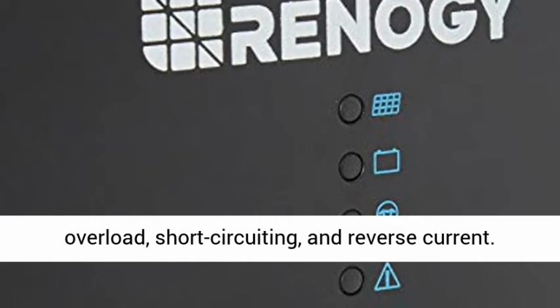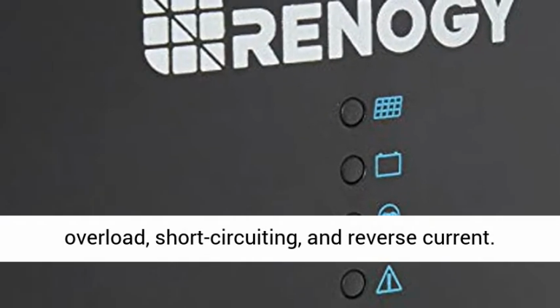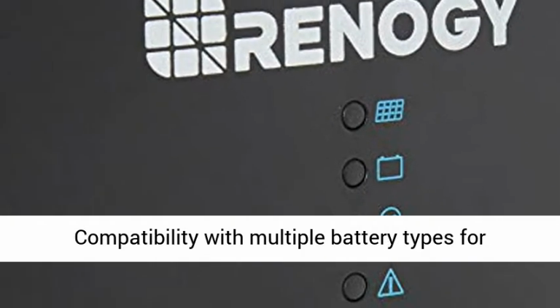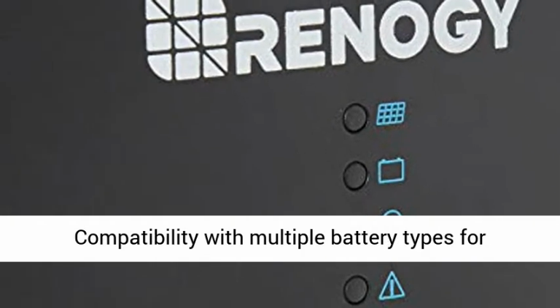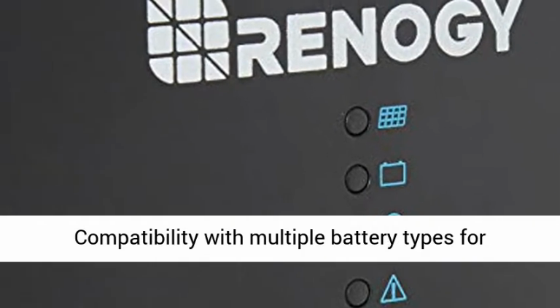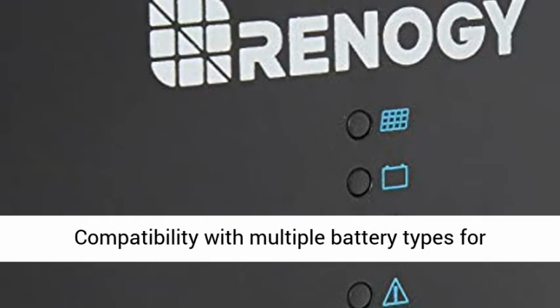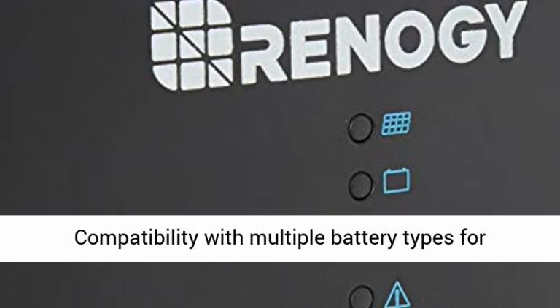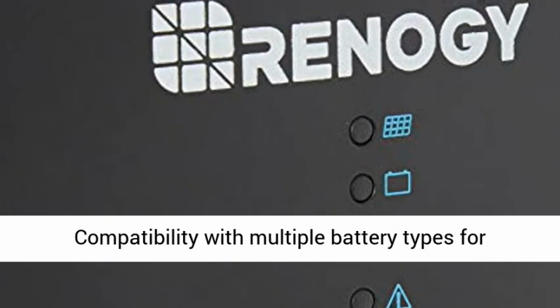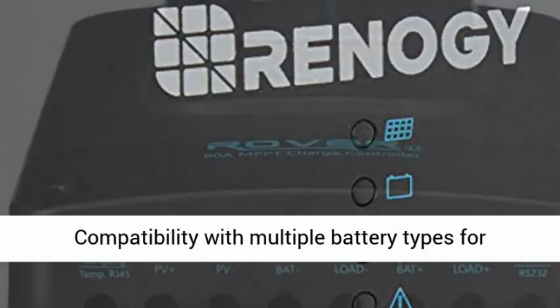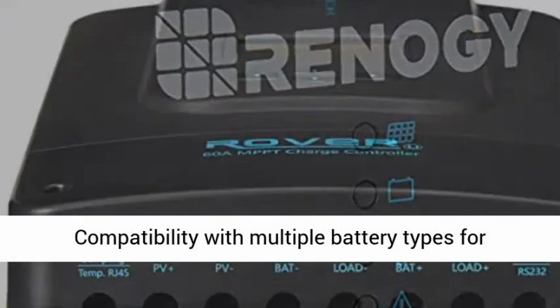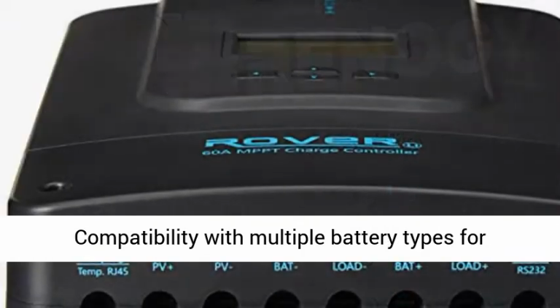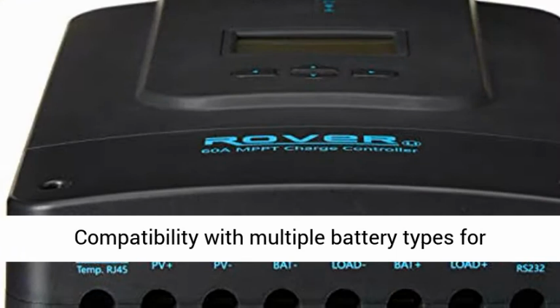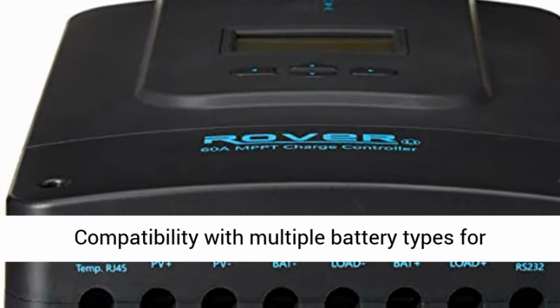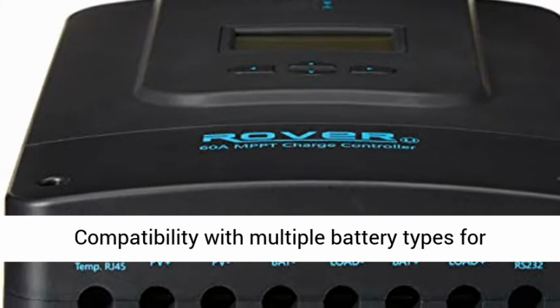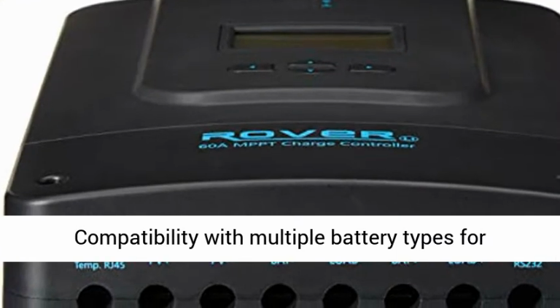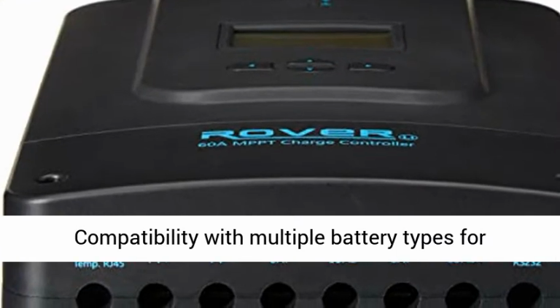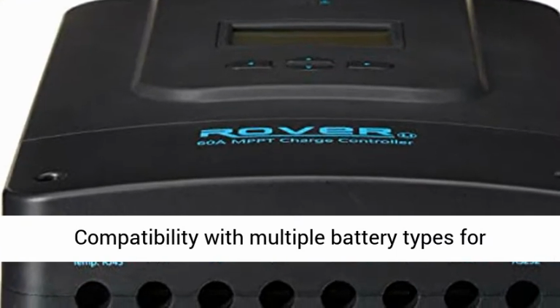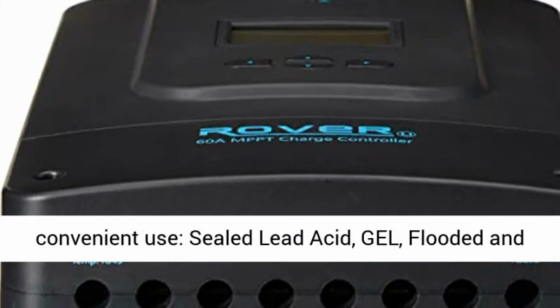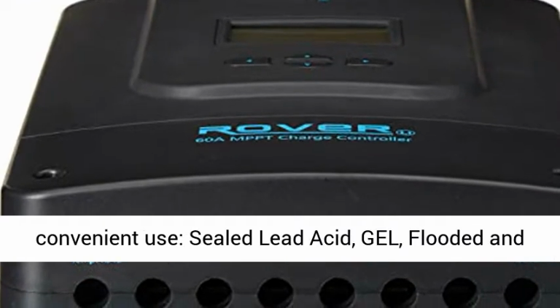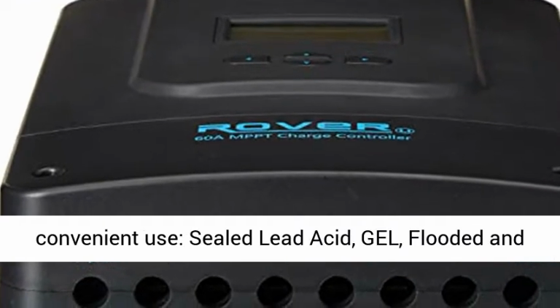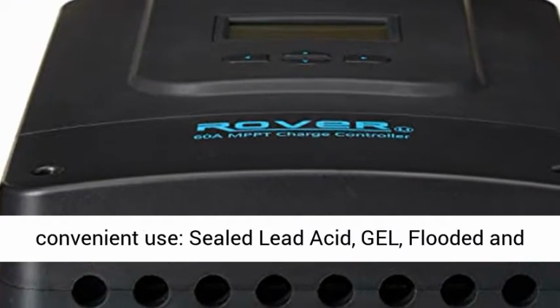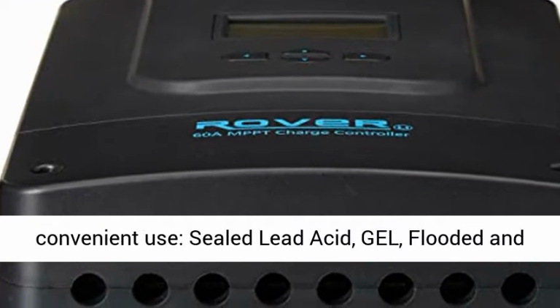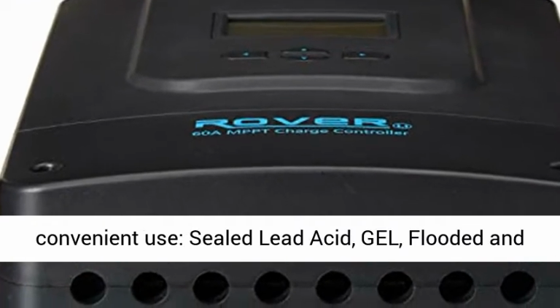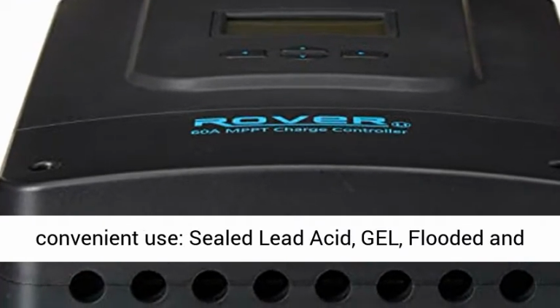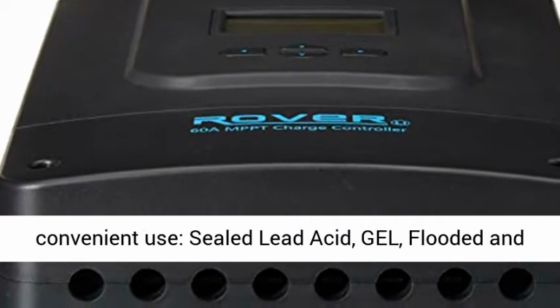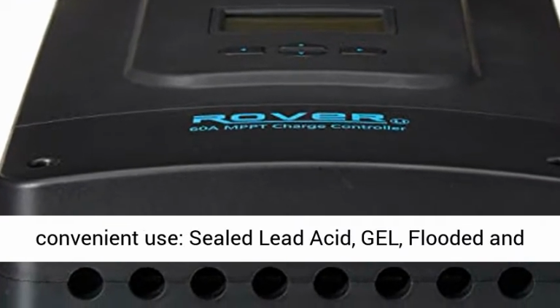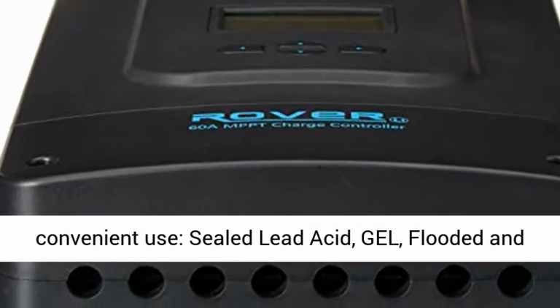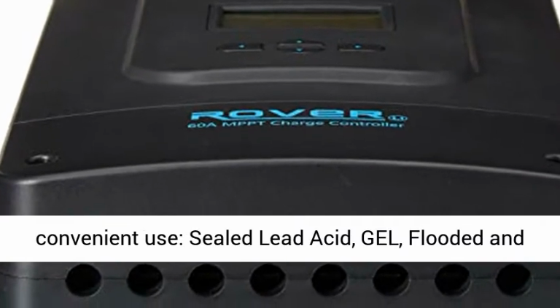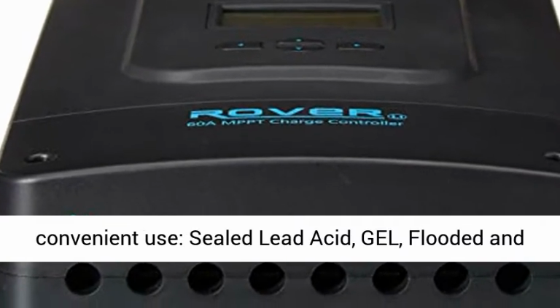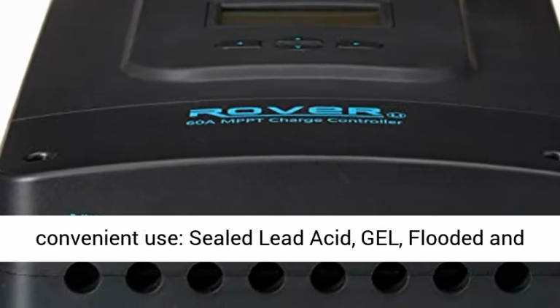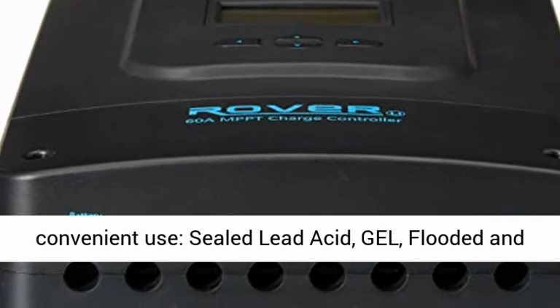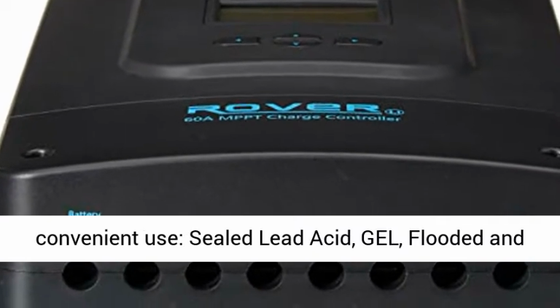Compatibility with multiple battery types for convenient use: Sealed Lead Acid, Gel, Flooded, and Lithium Iron Phosphate.